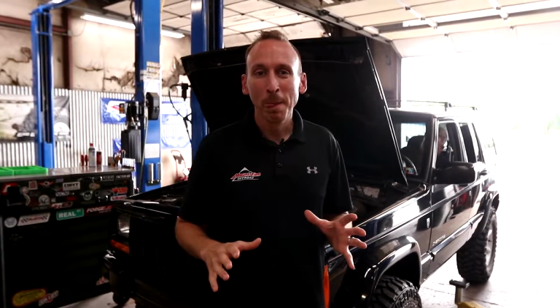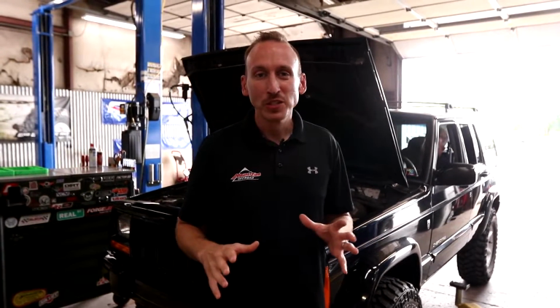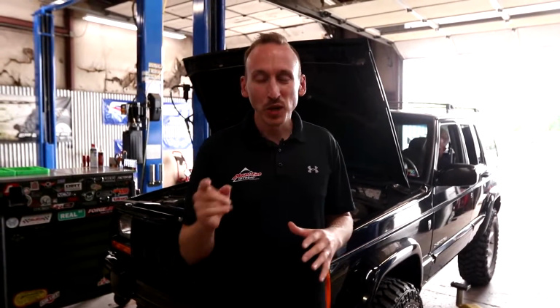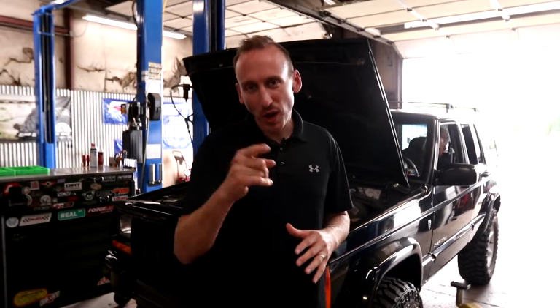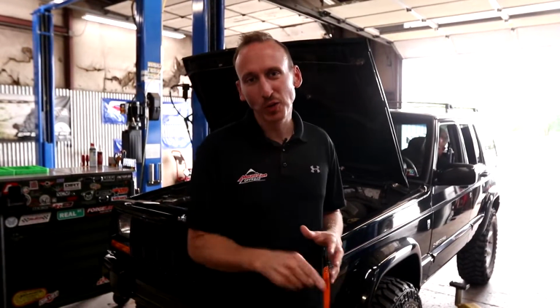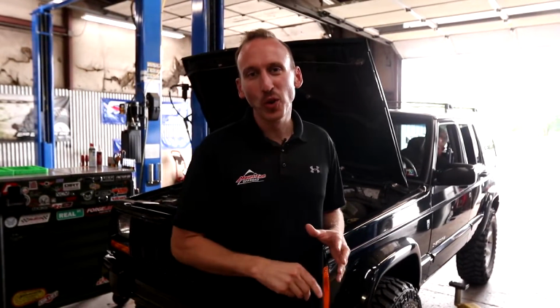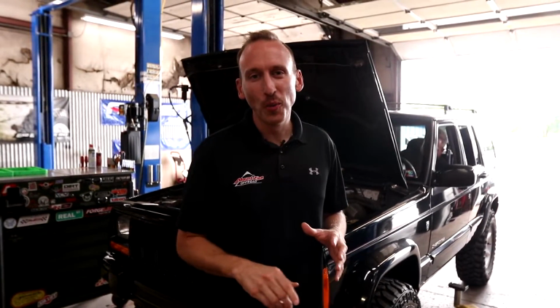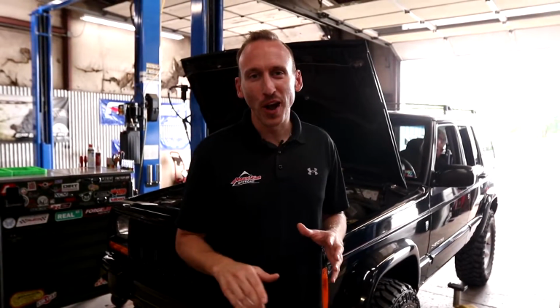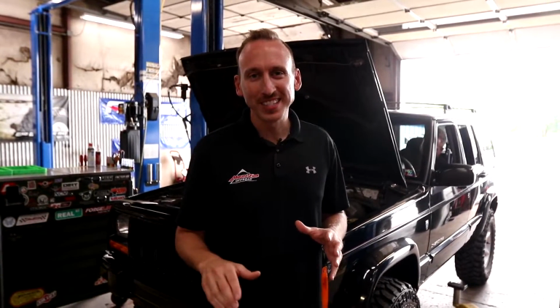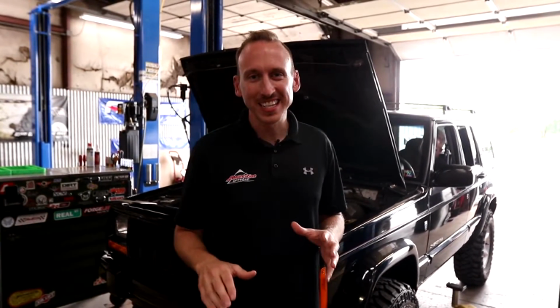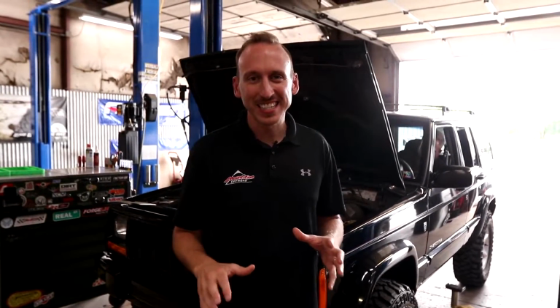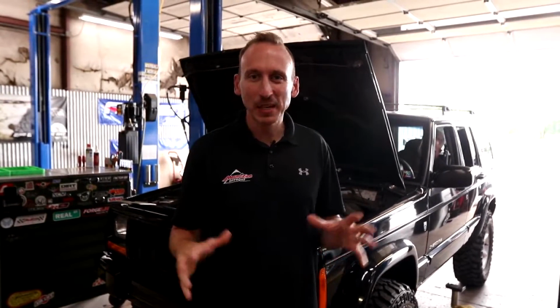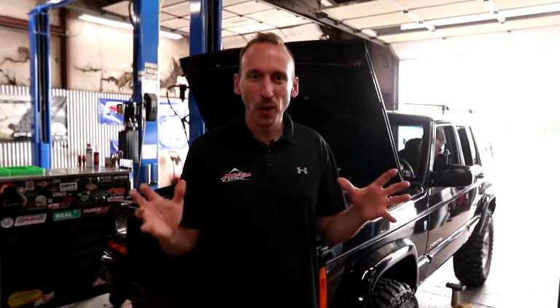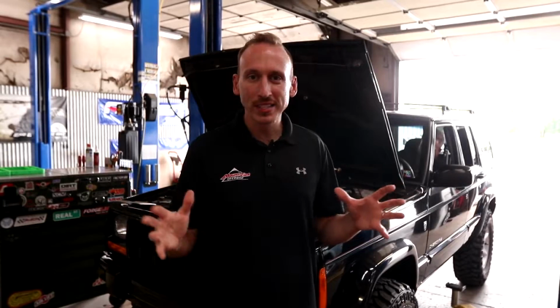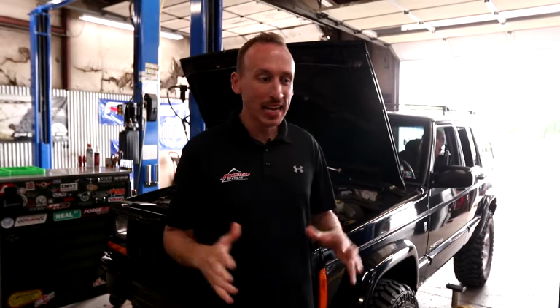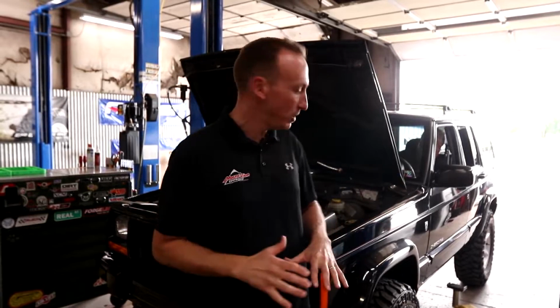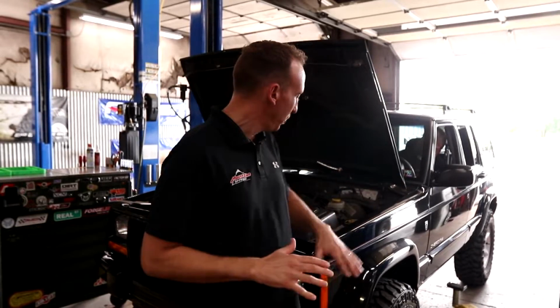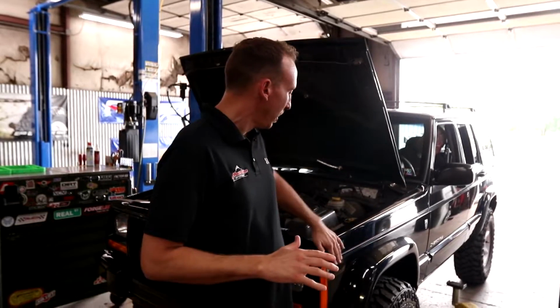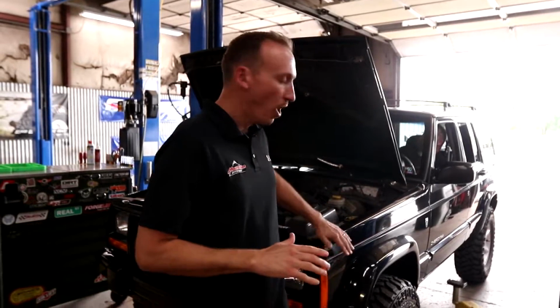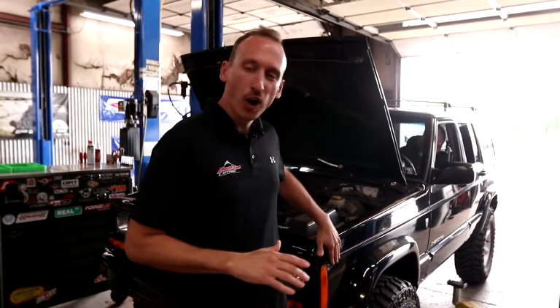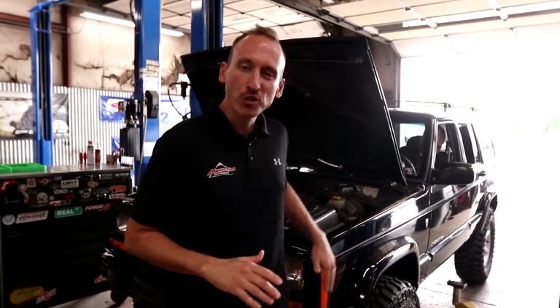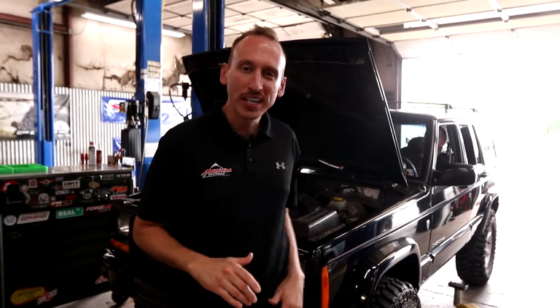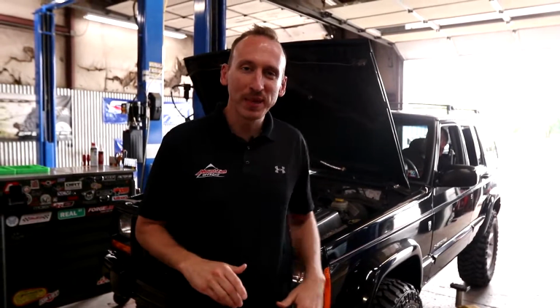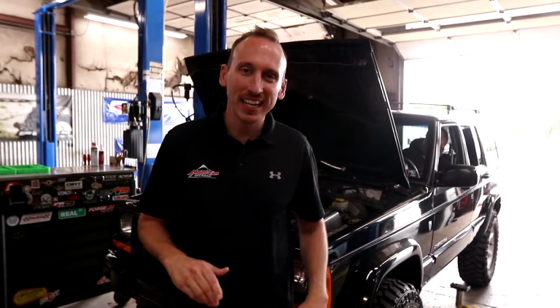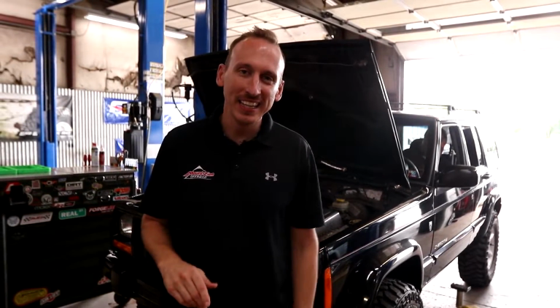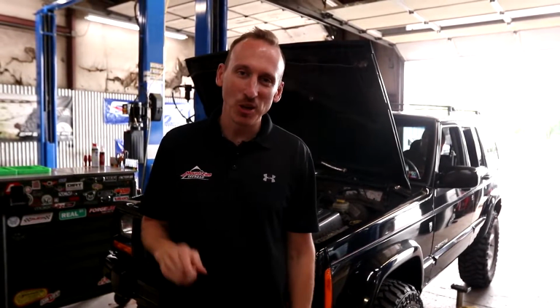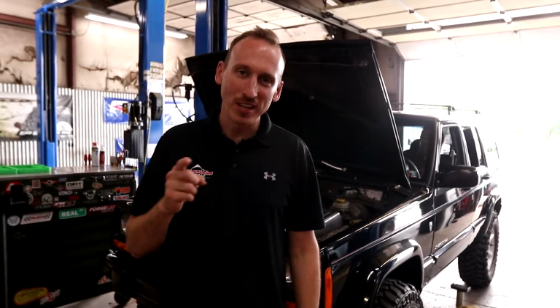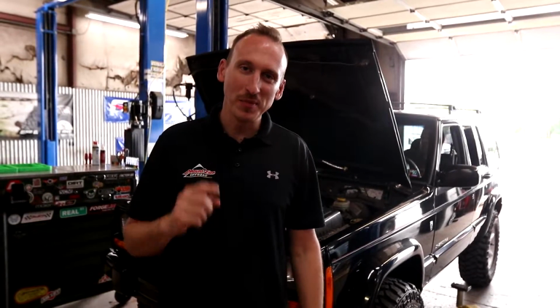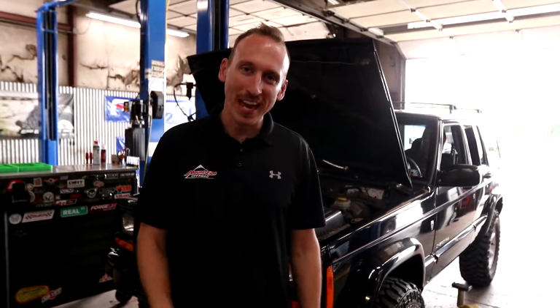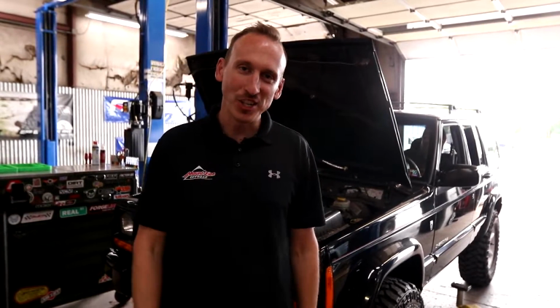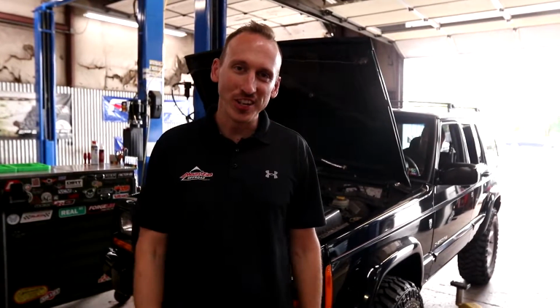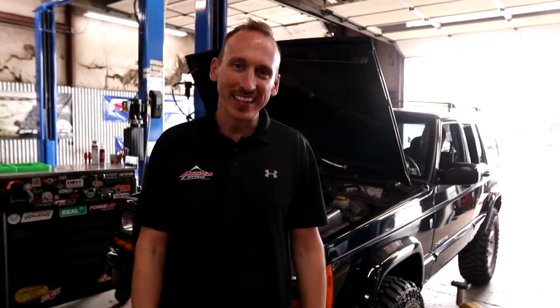So we're going to walk you through the whole process and see what it's like to do a heart transplant in this awesome XJ Cherokee.